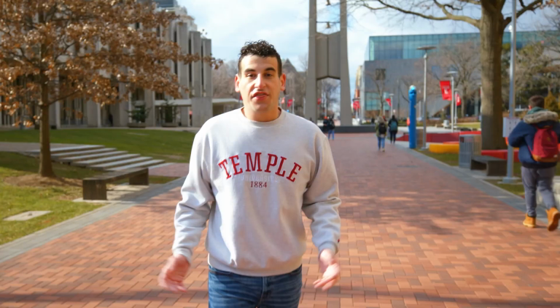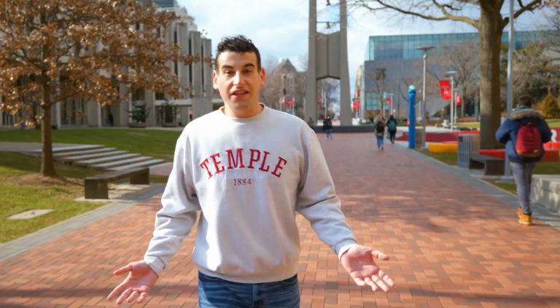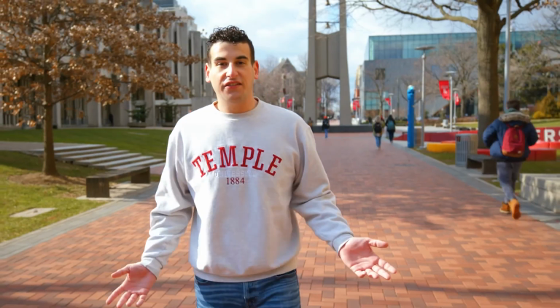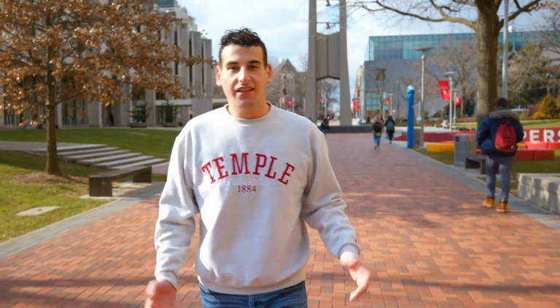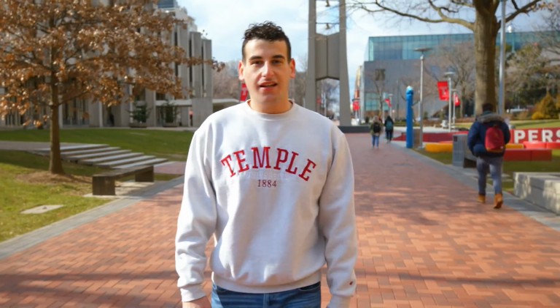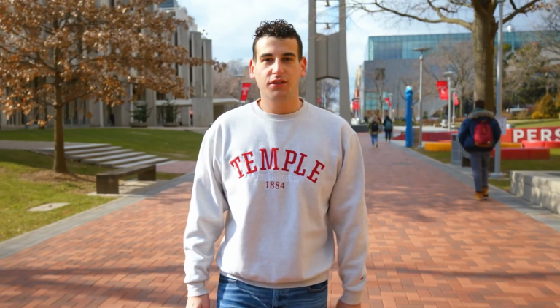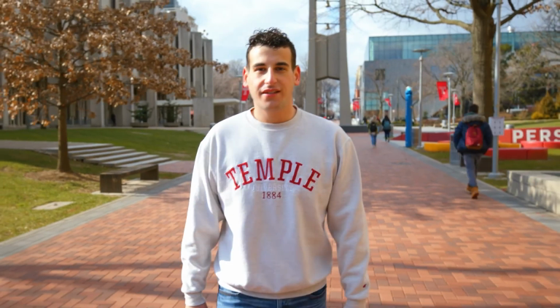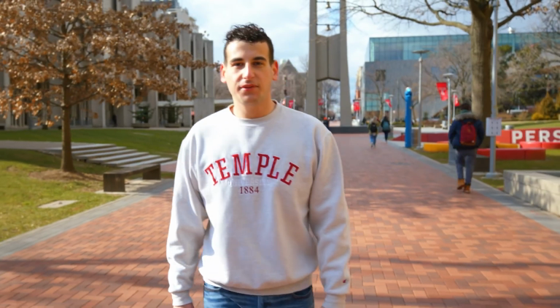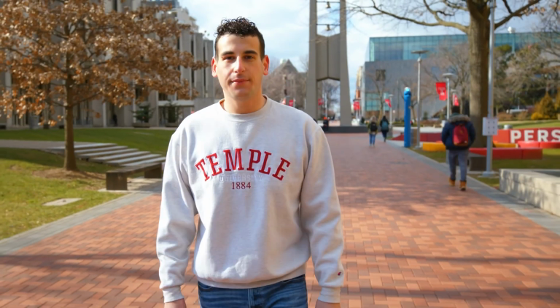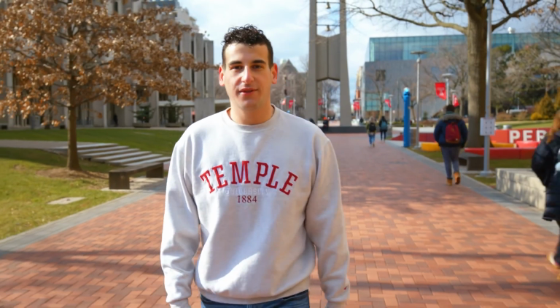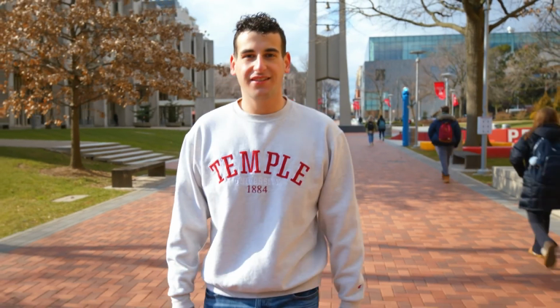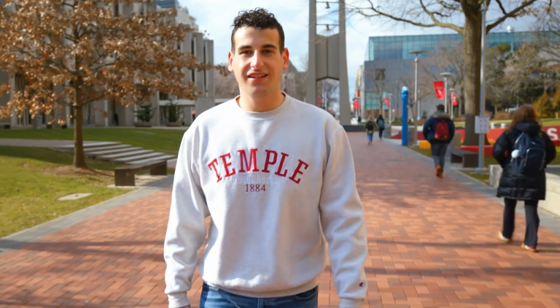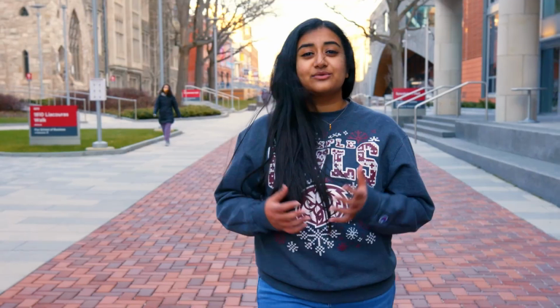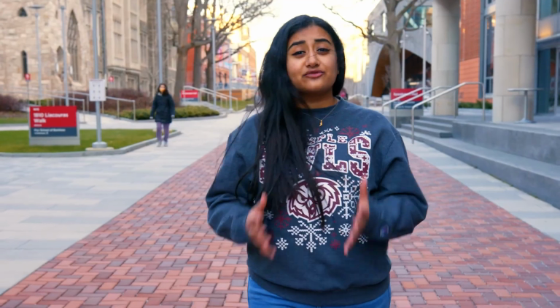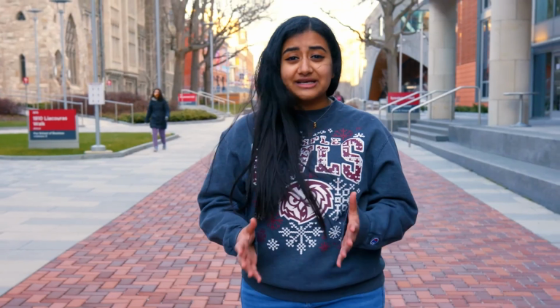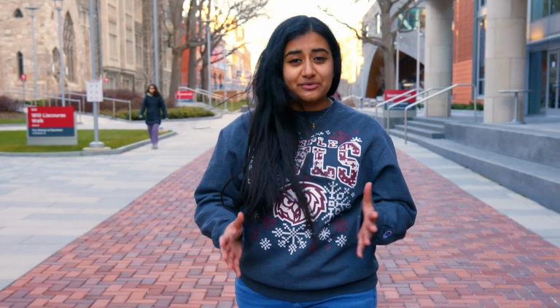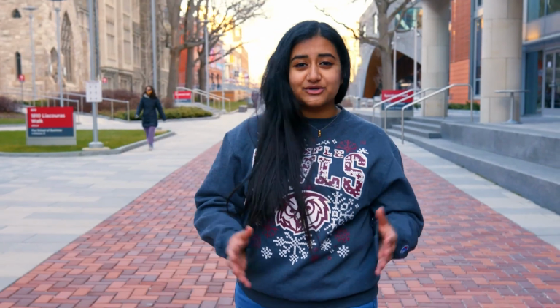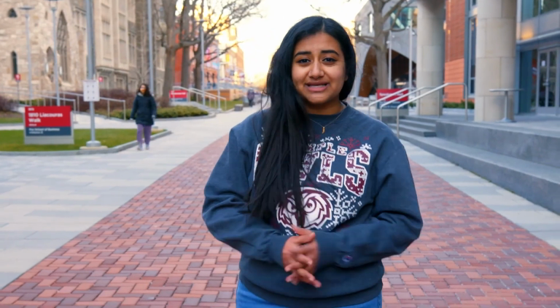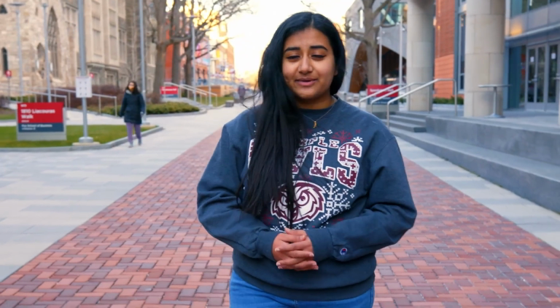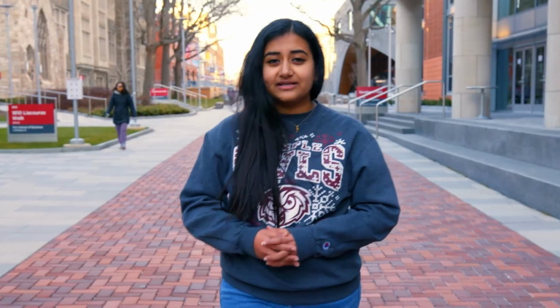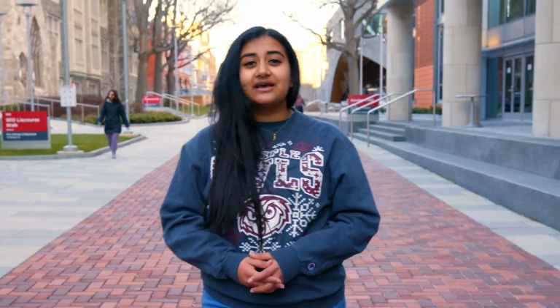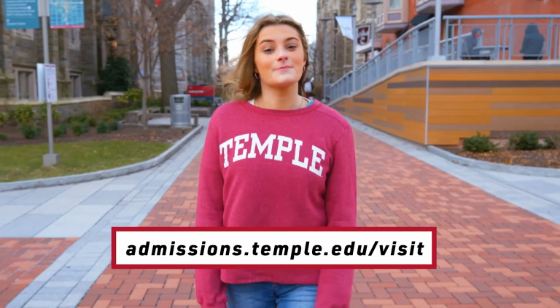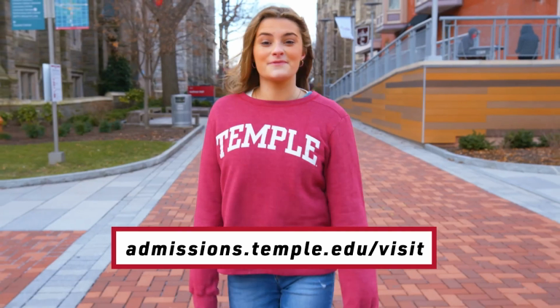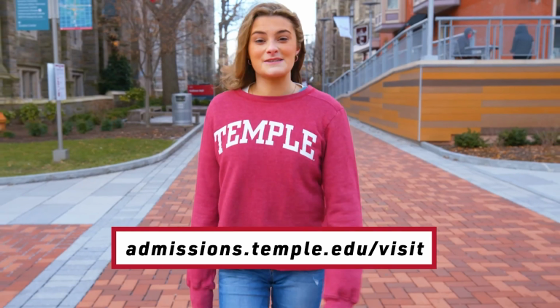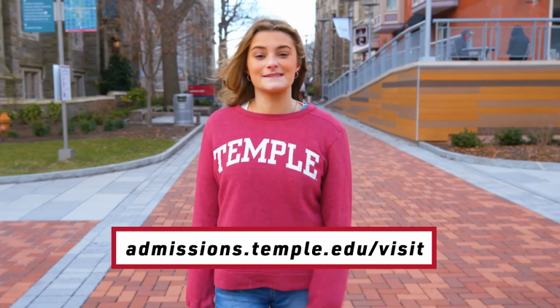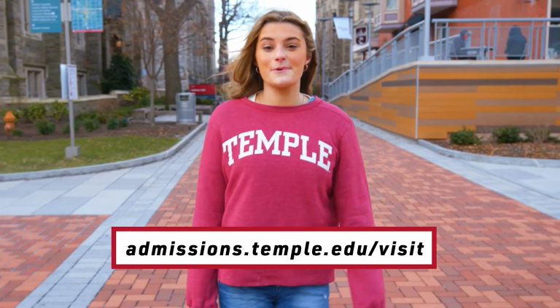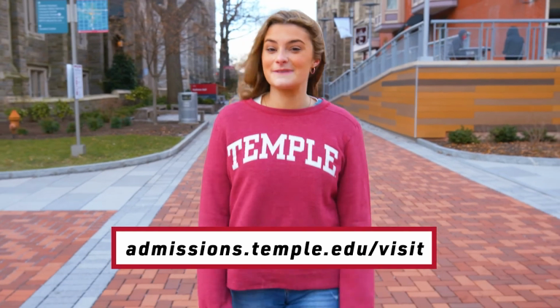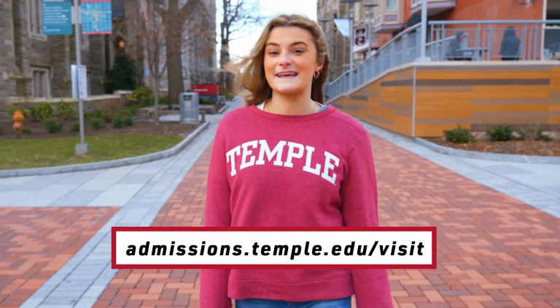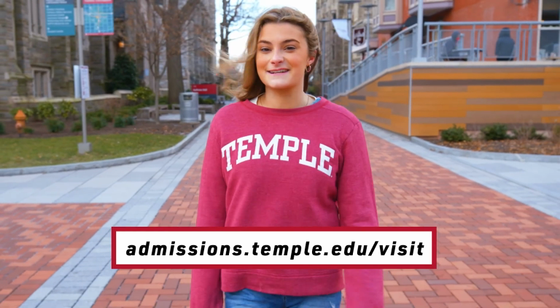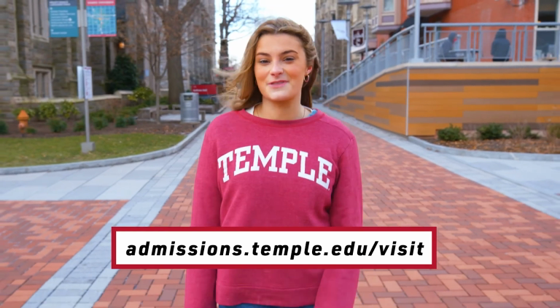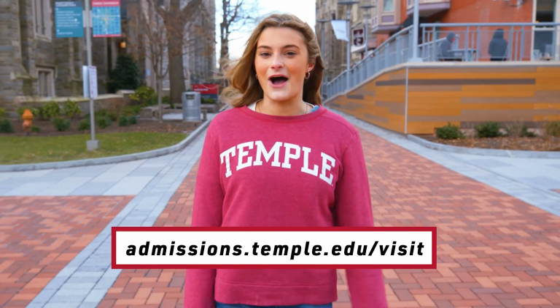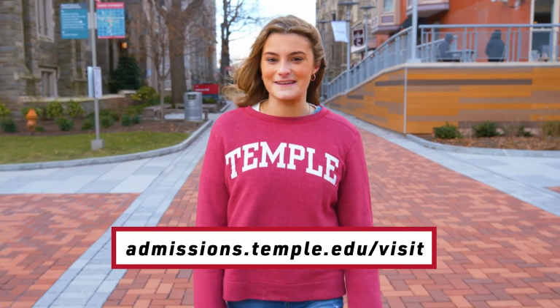Thank you for taking the time to tour Temple's campus with us today. We really hope you enjoyed the experience. For more information on Temple, please stay connected with our office.